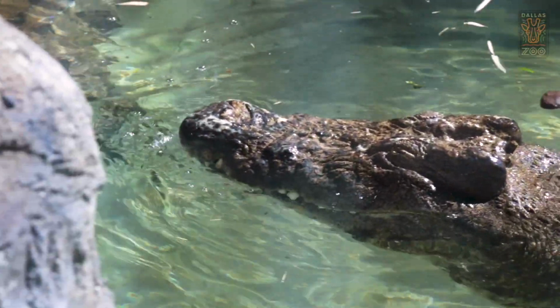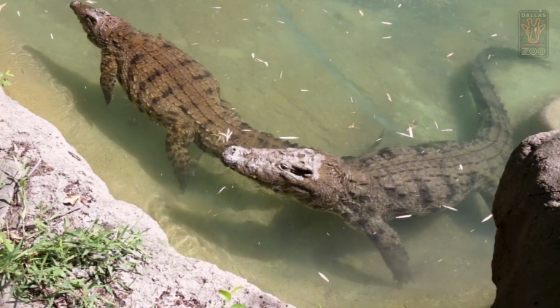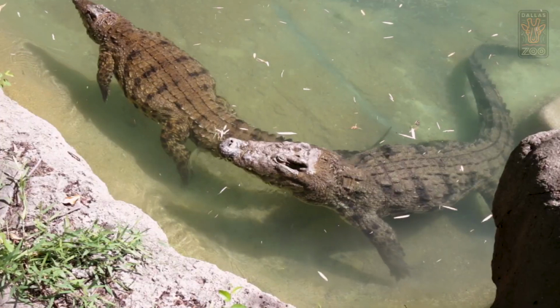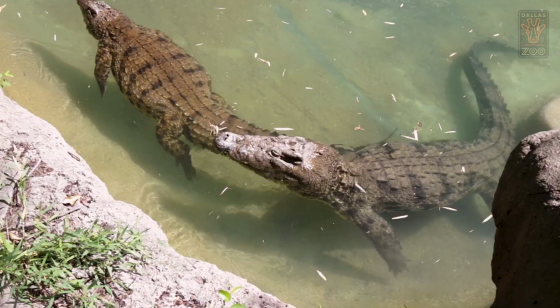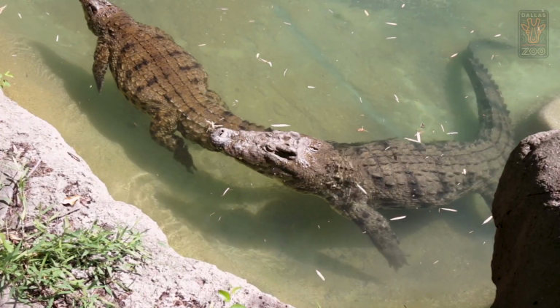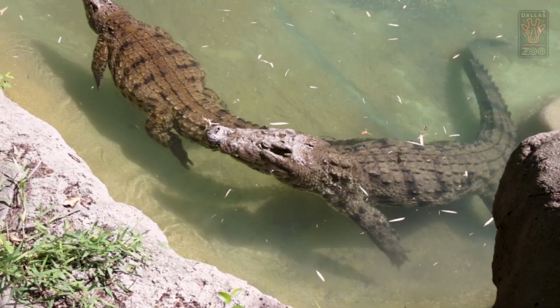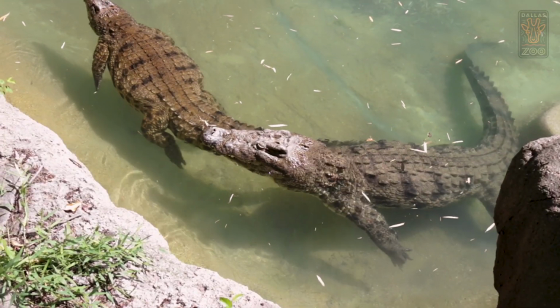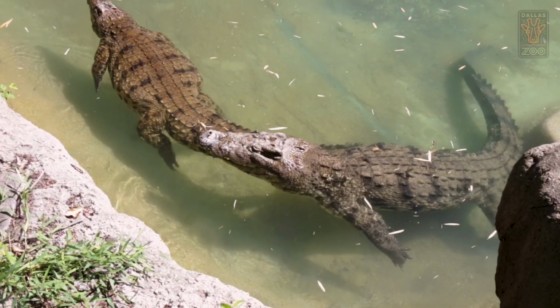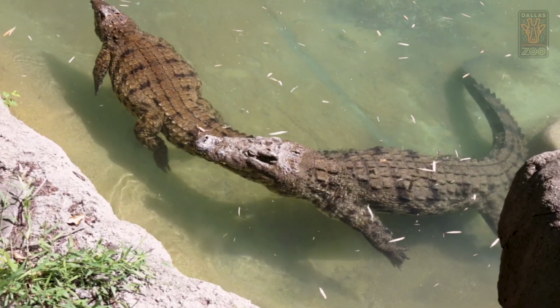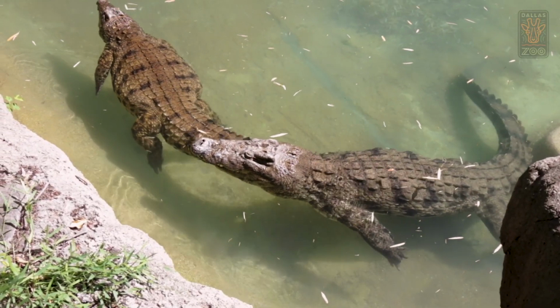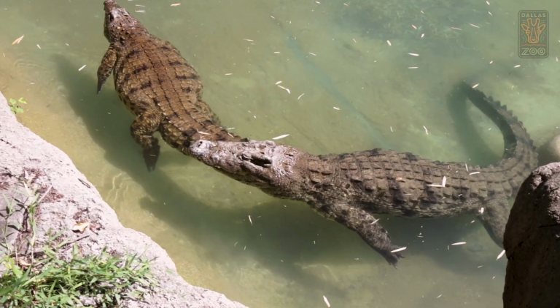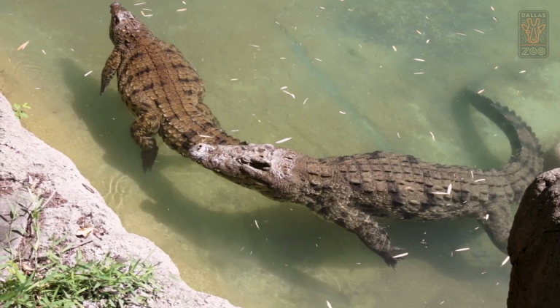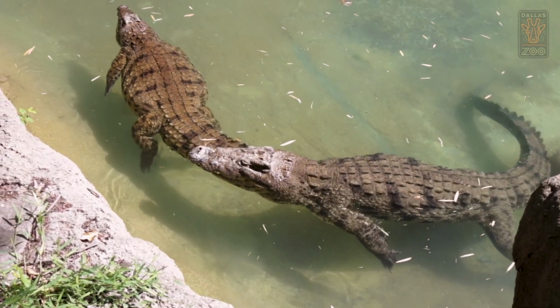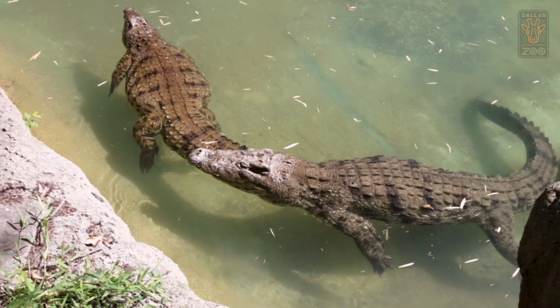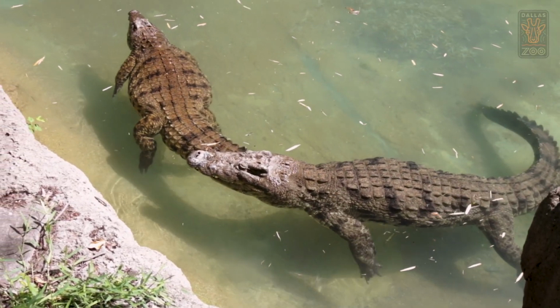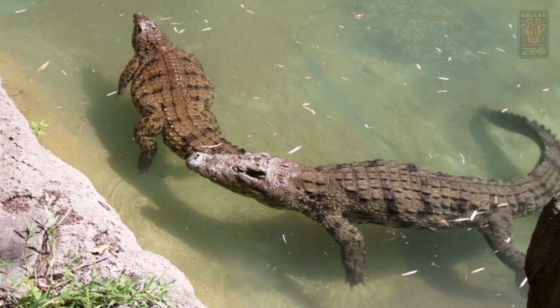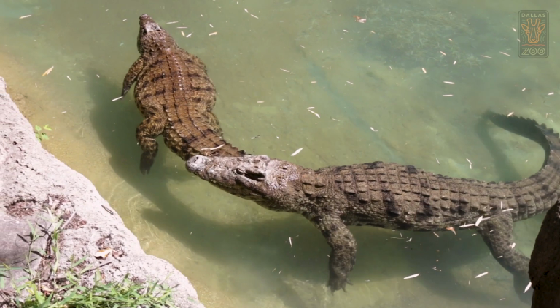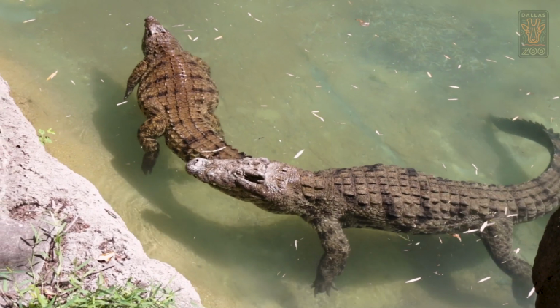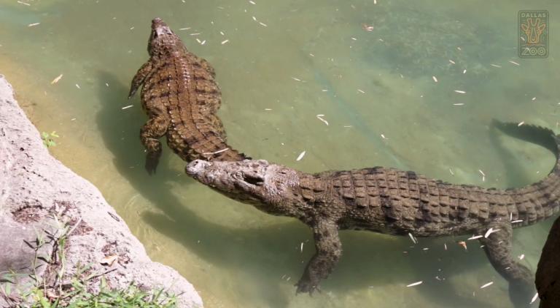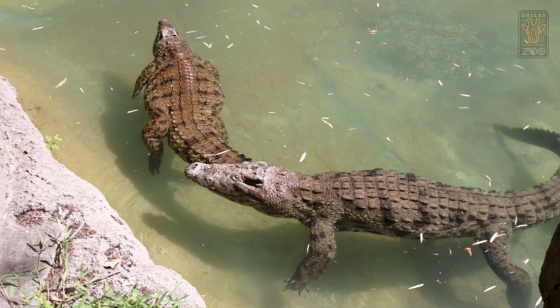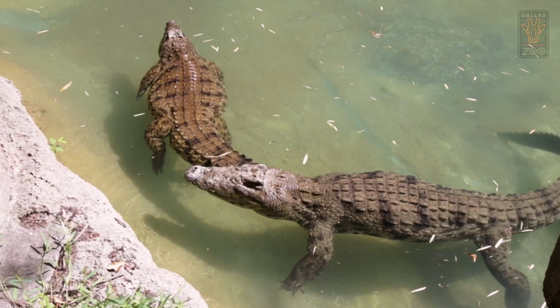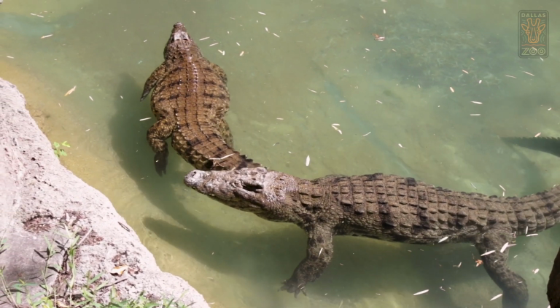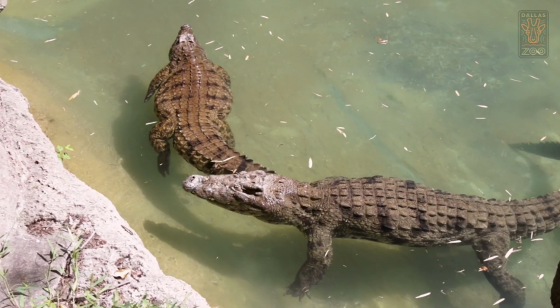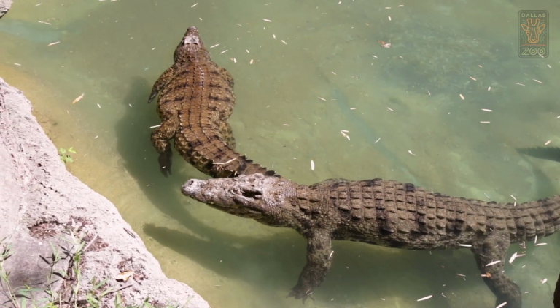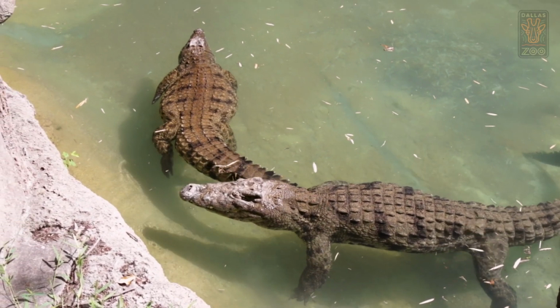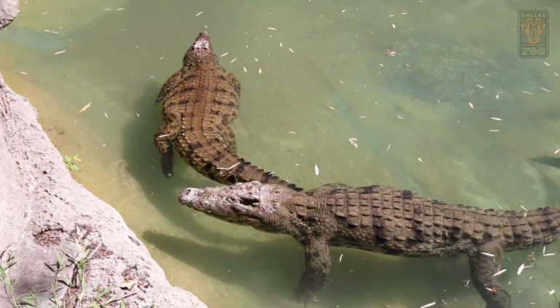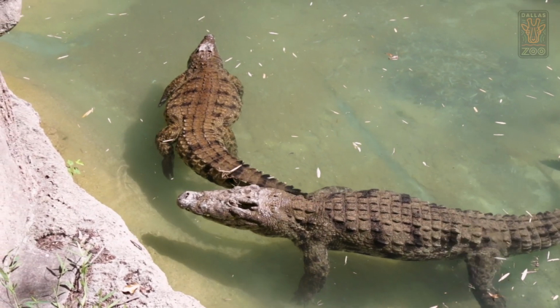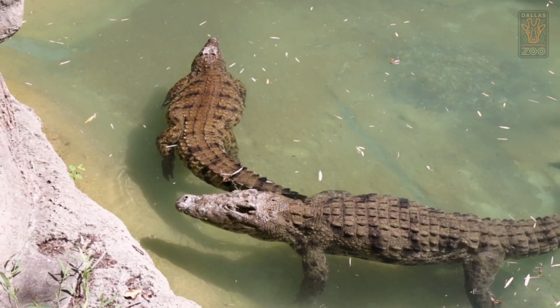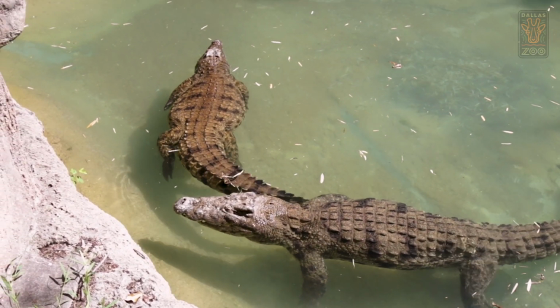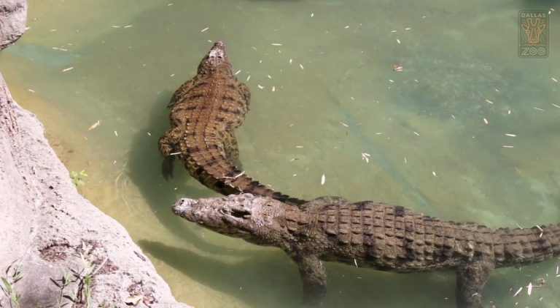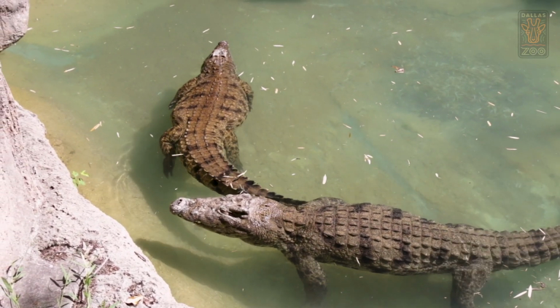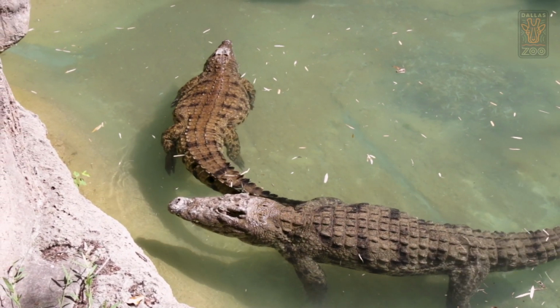Crocodiles are found throughout the tropics, and alligators are only found in two places in the world: the southeastern United States and China.